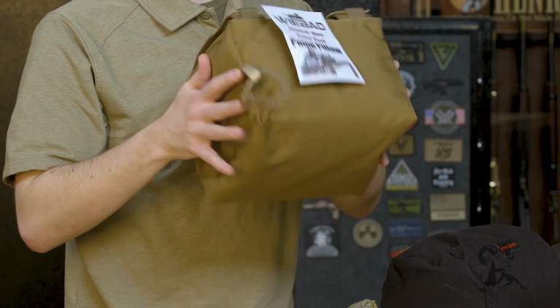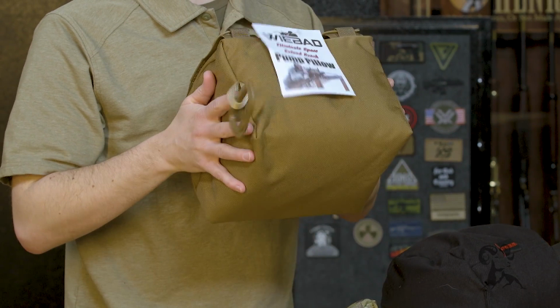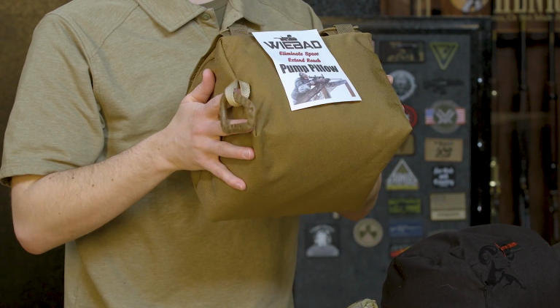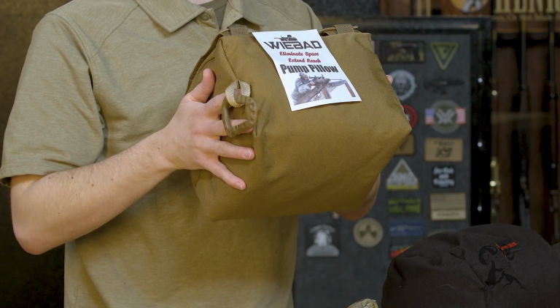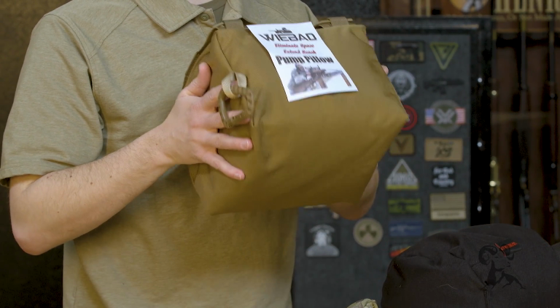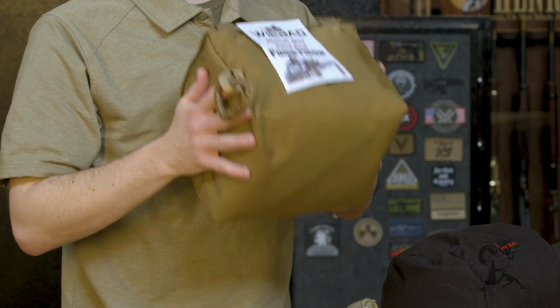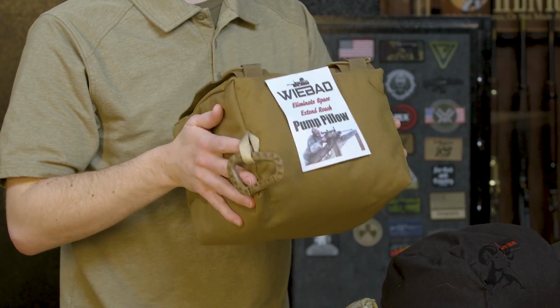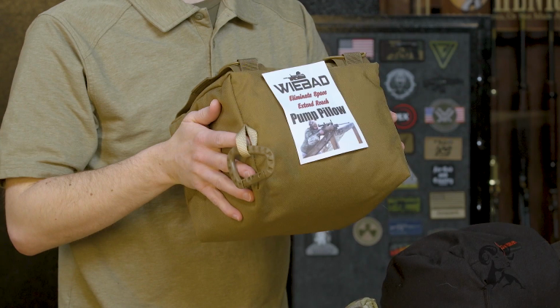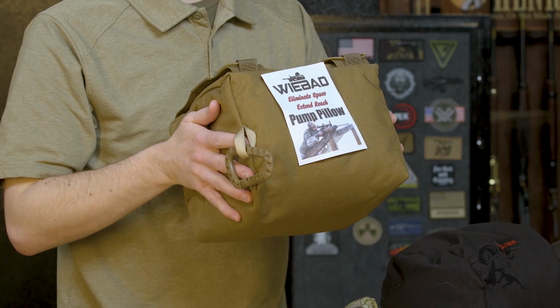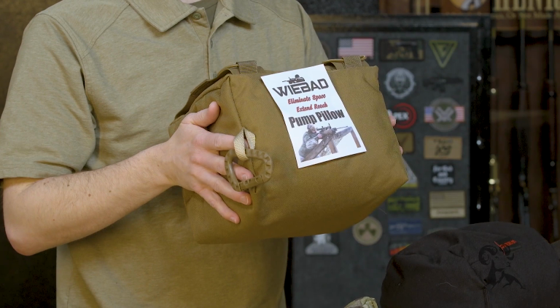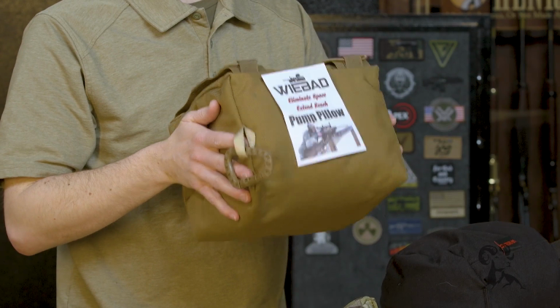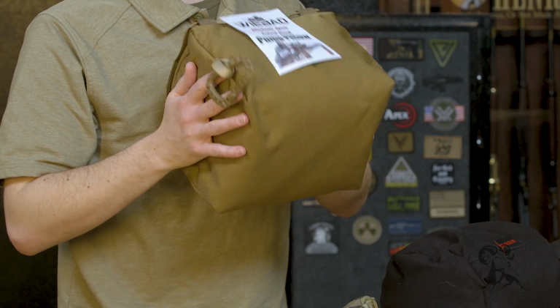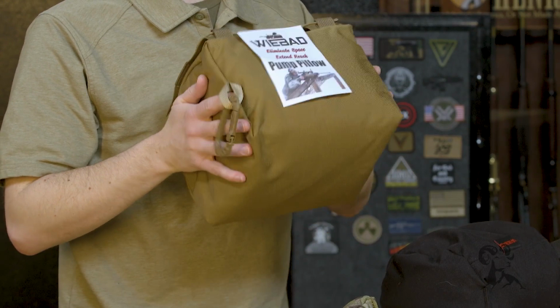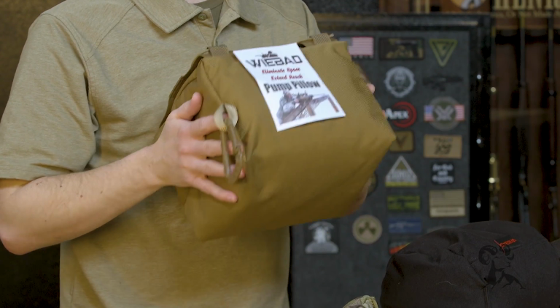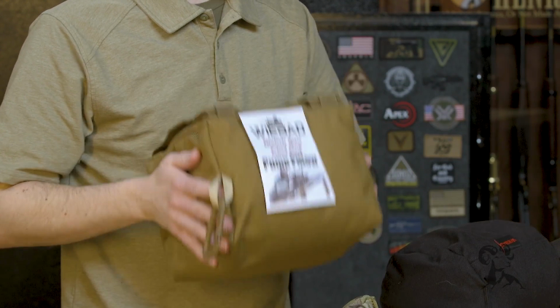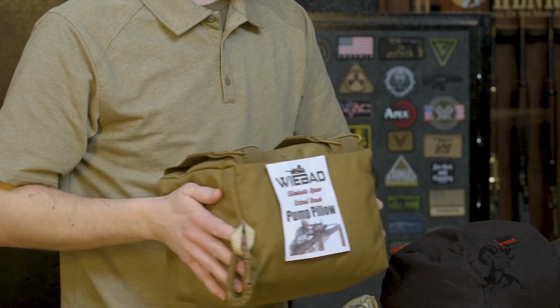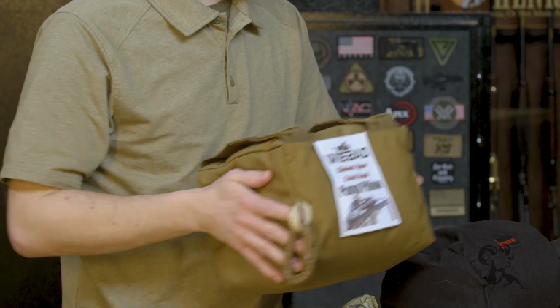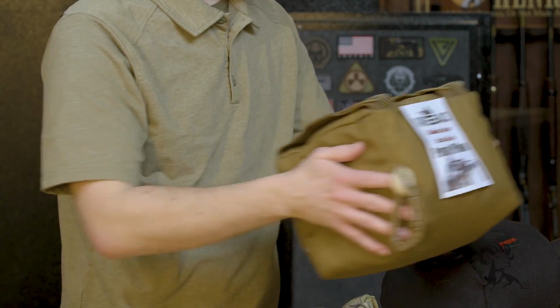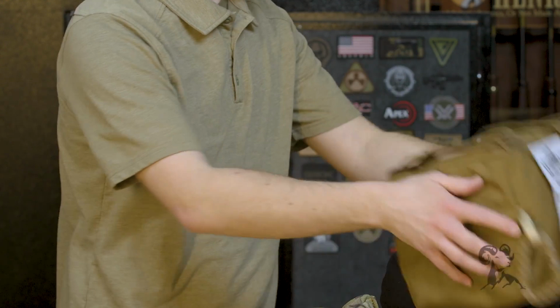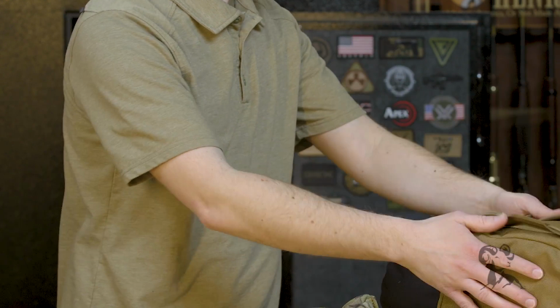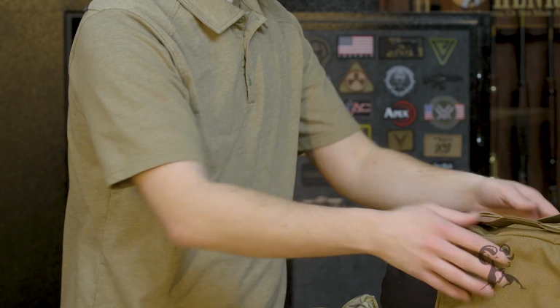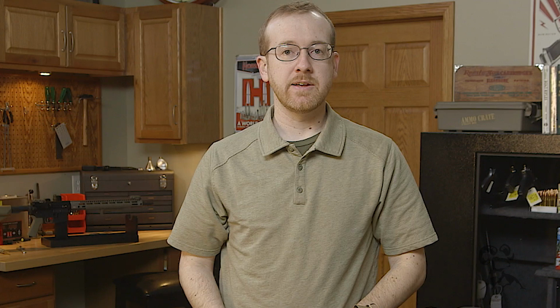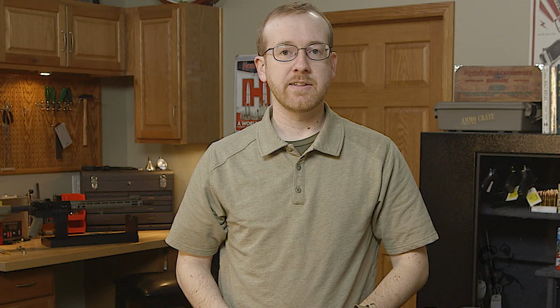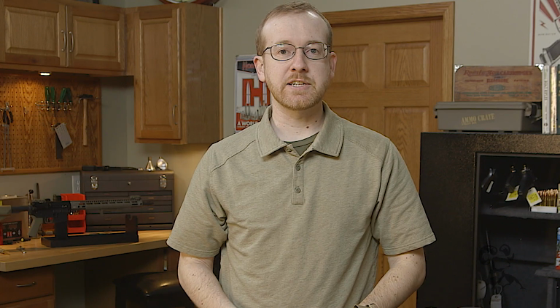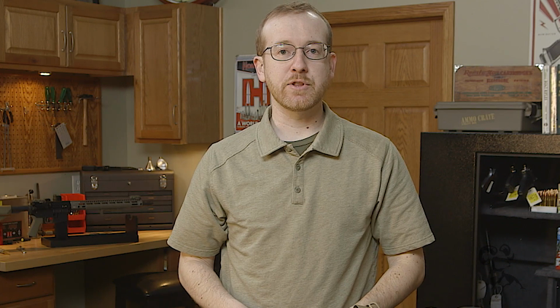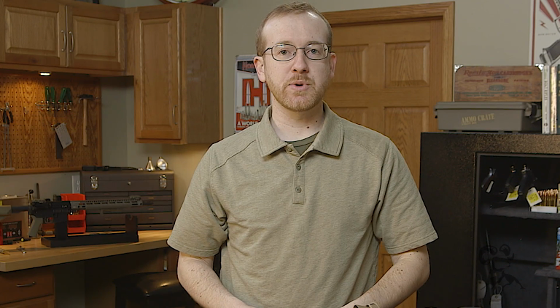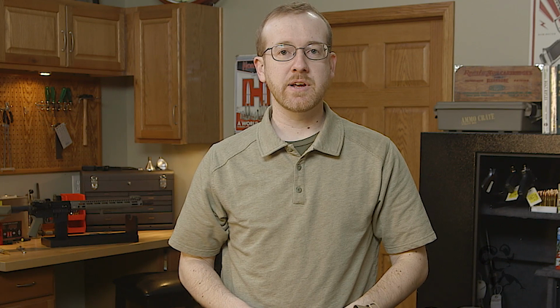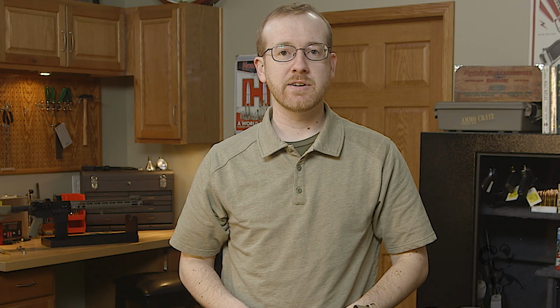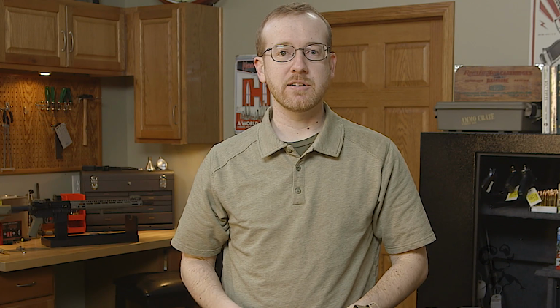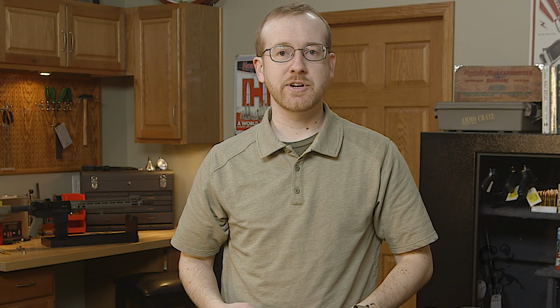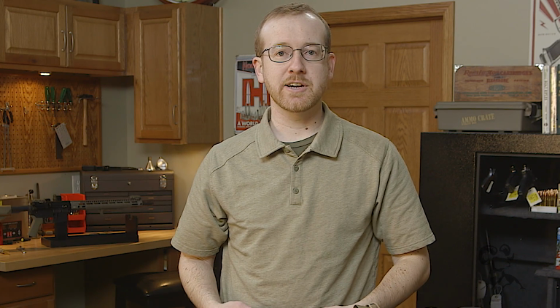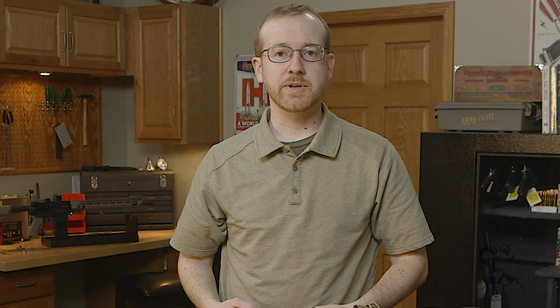Check out a bunch of the other items from WeBad, now available at brownells.com. That's it for this week — I'll see you again next week.